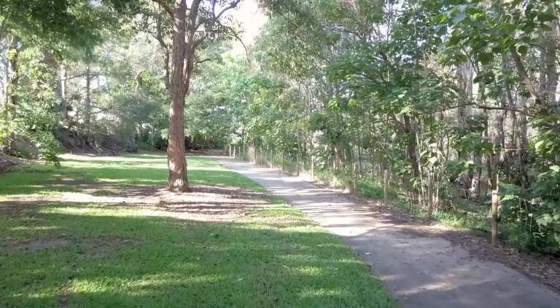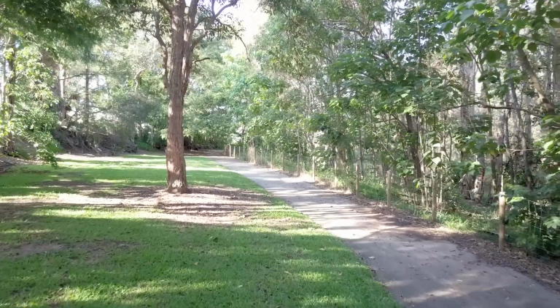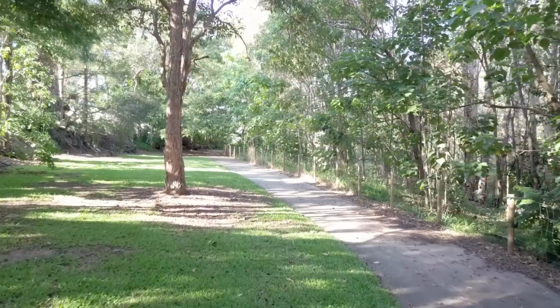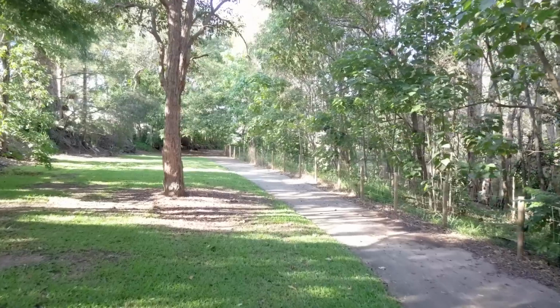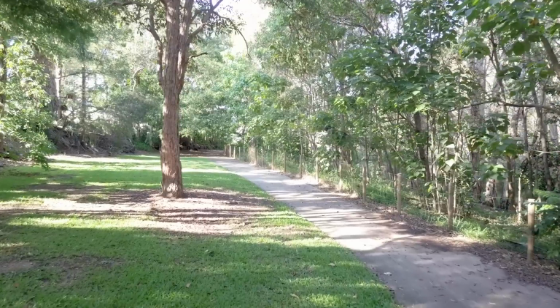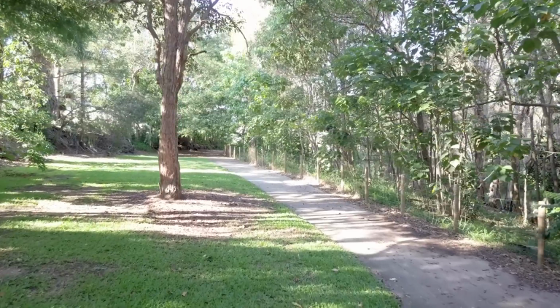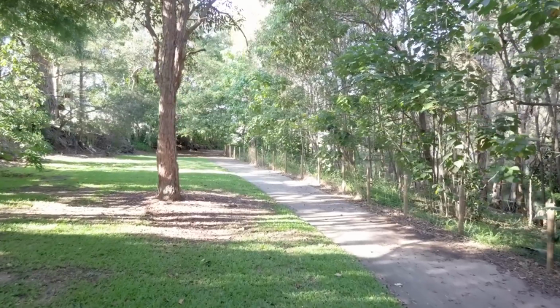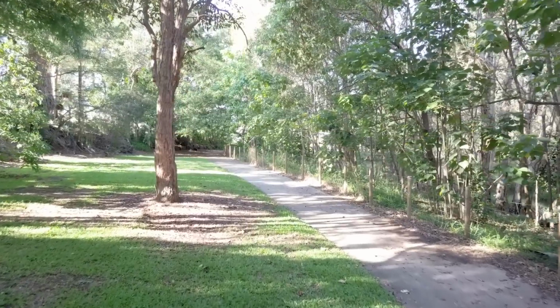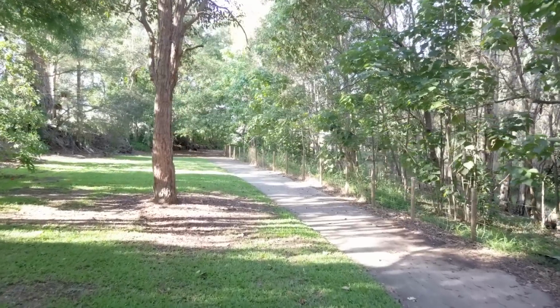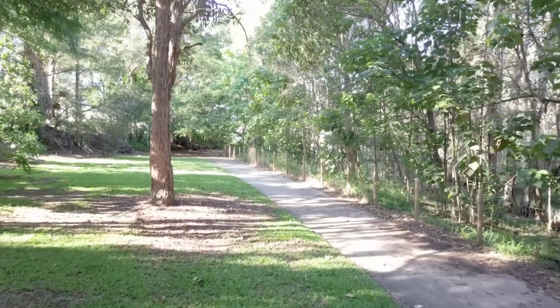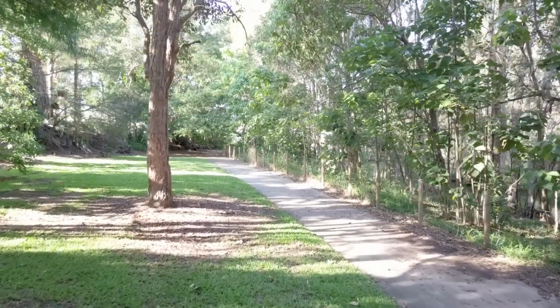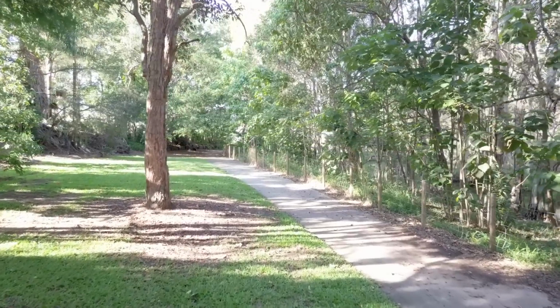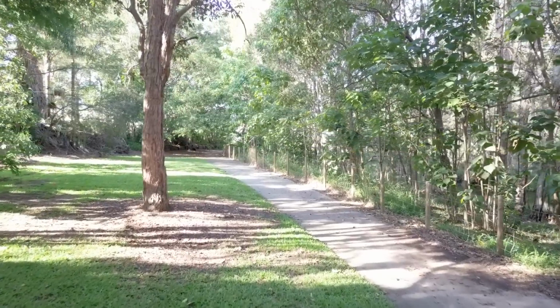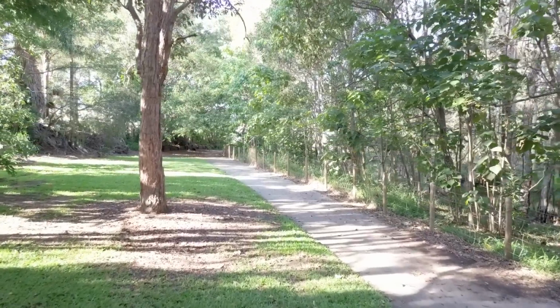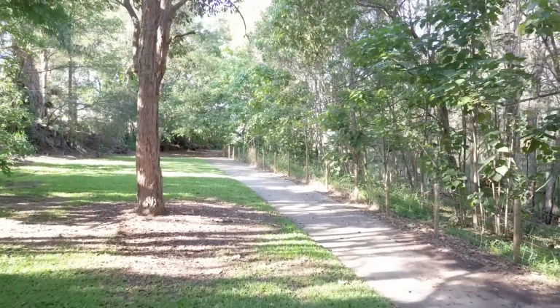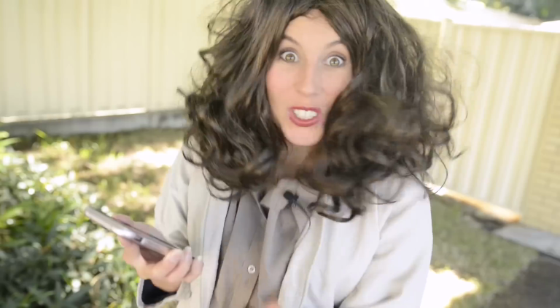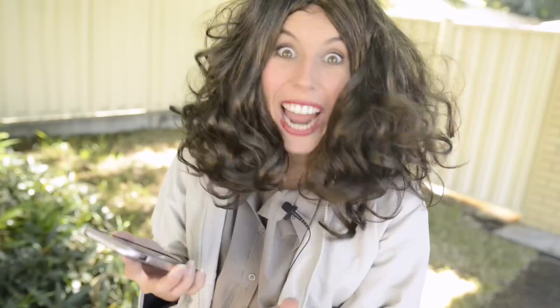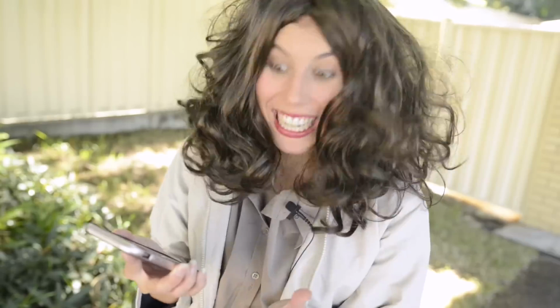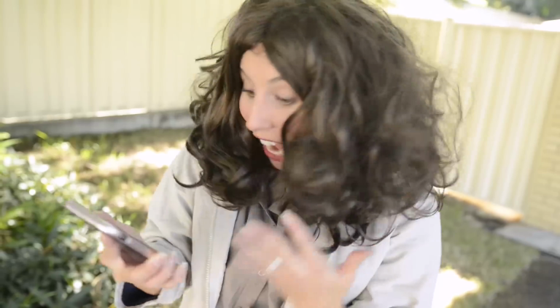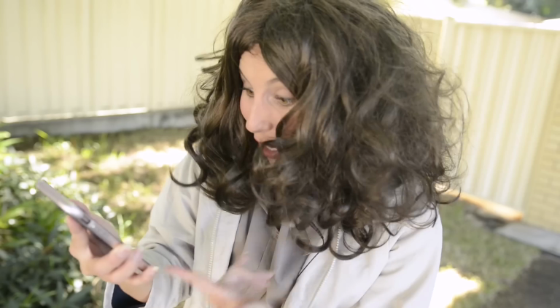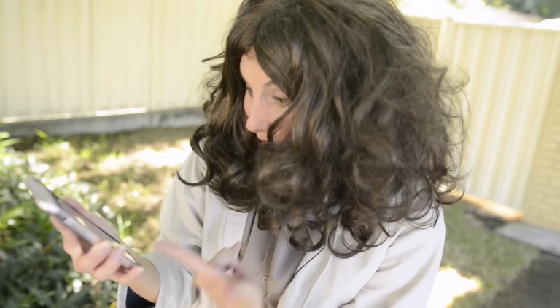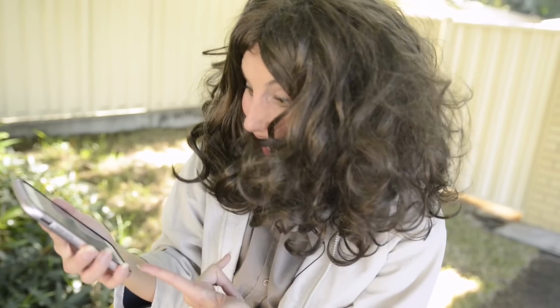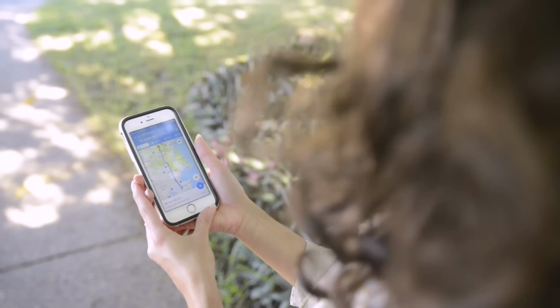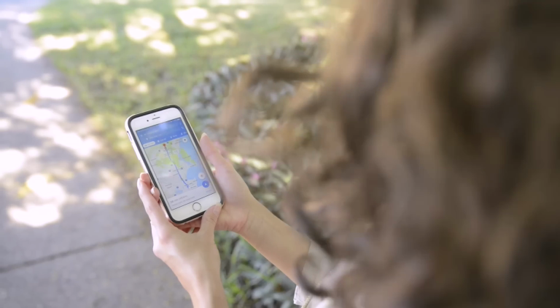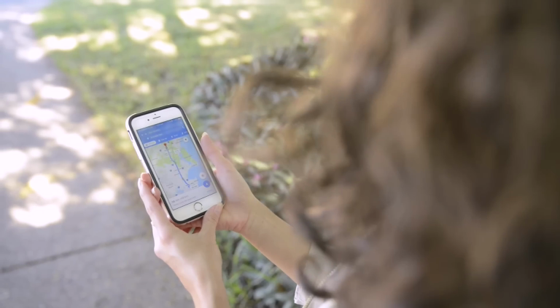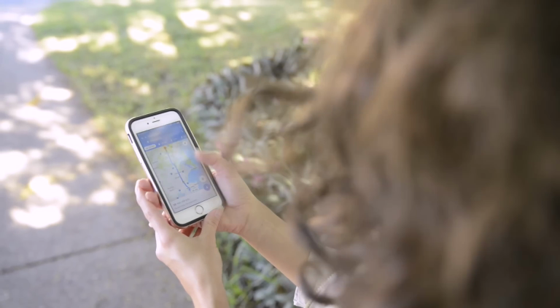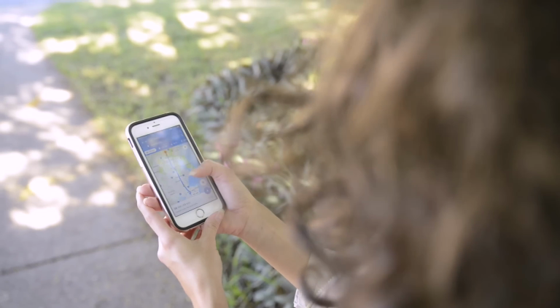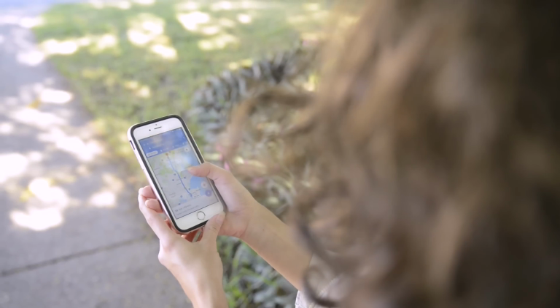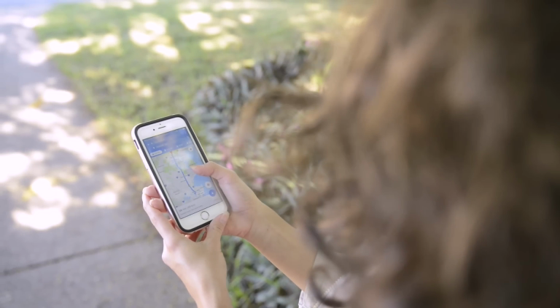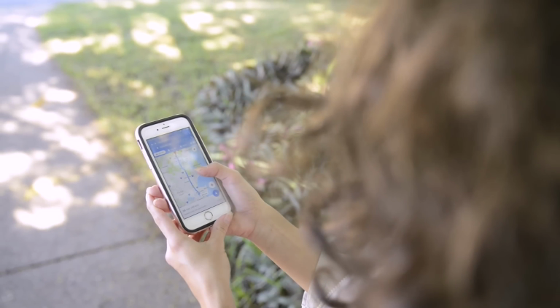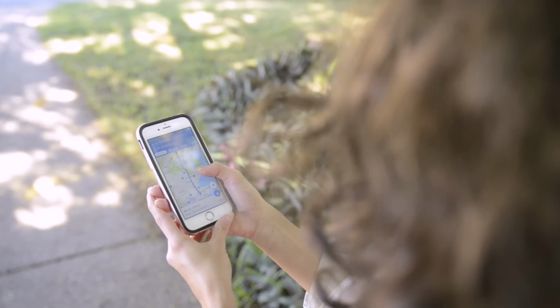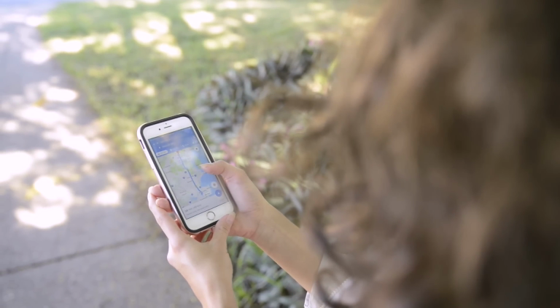We're just metres from a local park and plenty of peaceful bike tracks. Crikey! It's only a 38-minute drive to here from Australia Zoo!